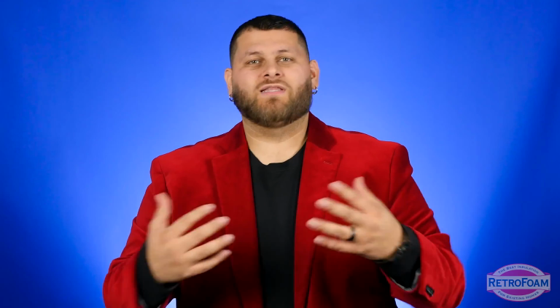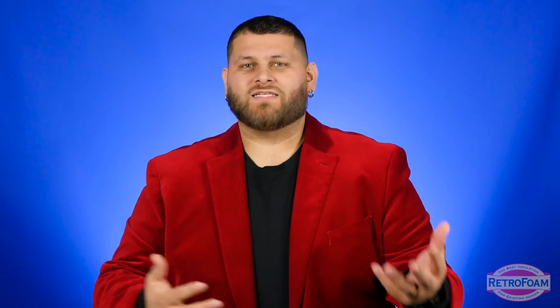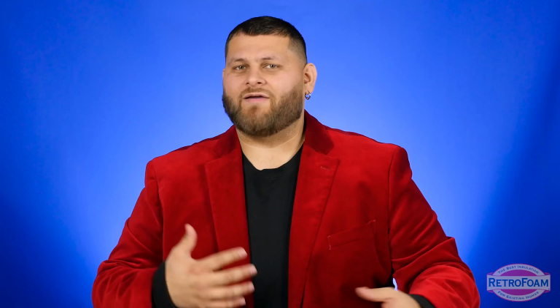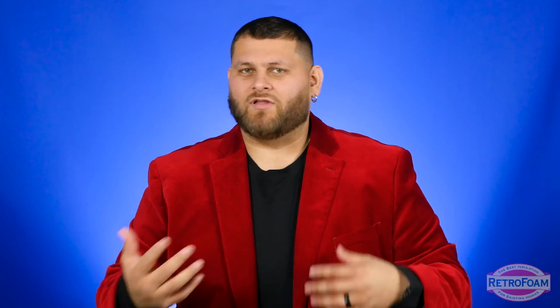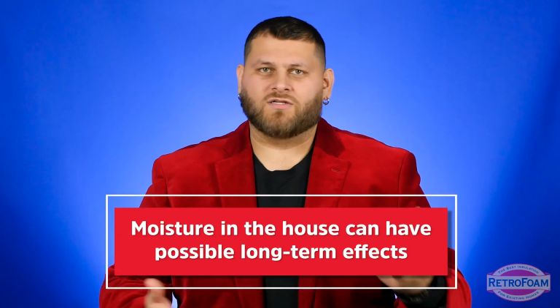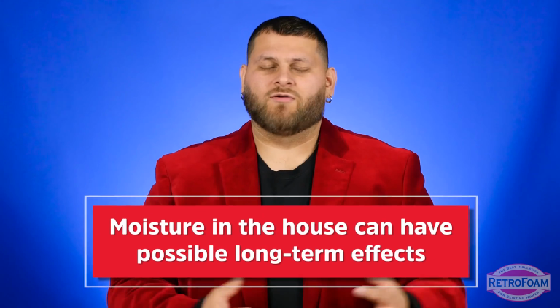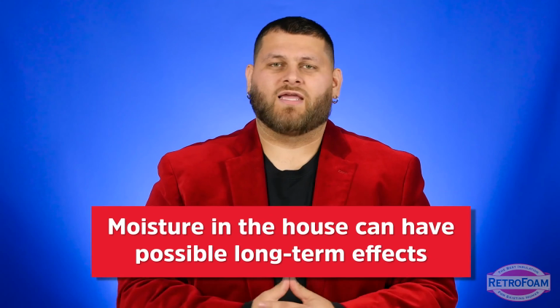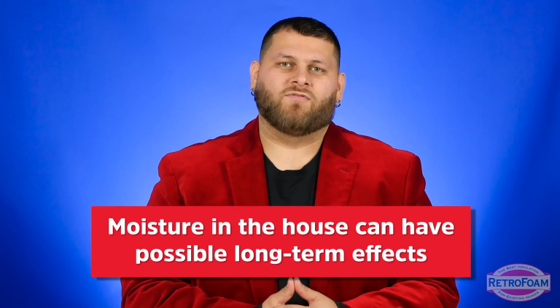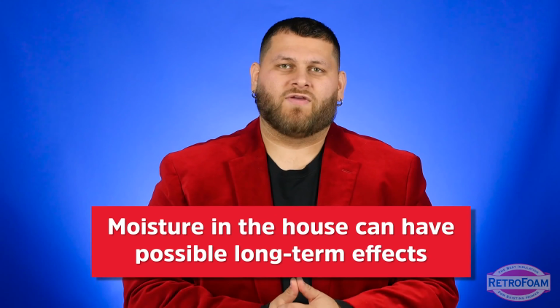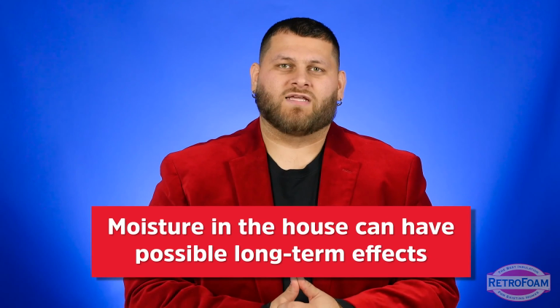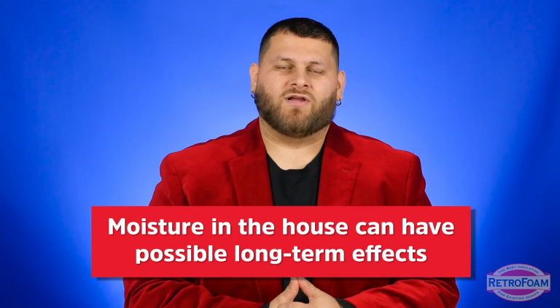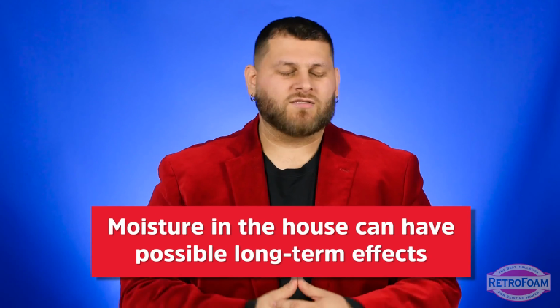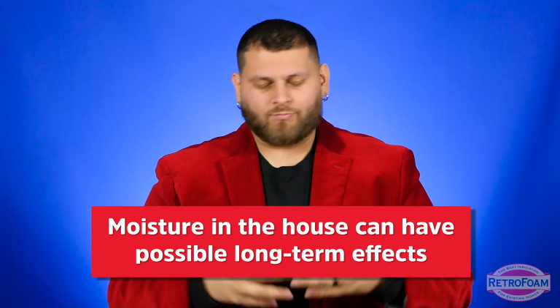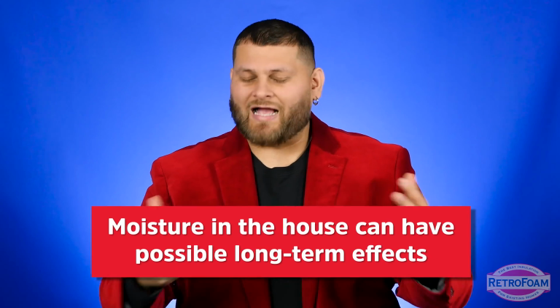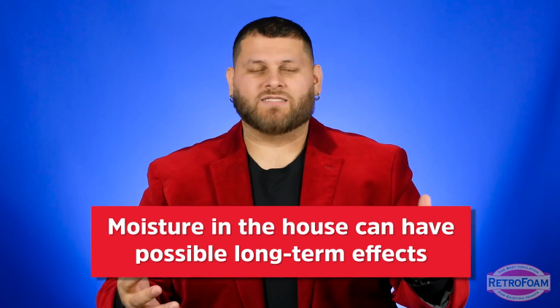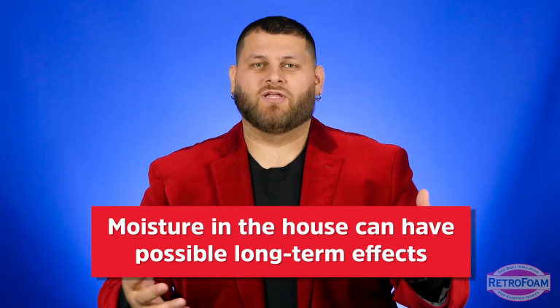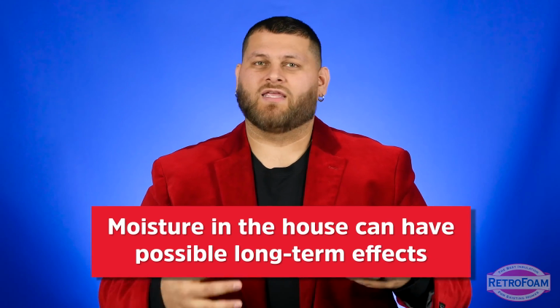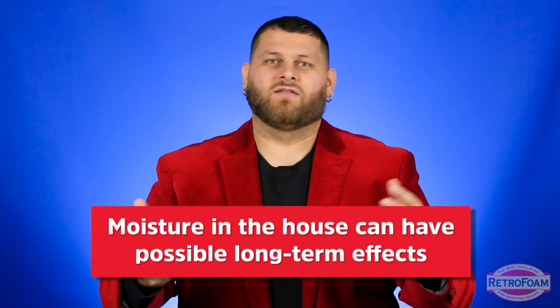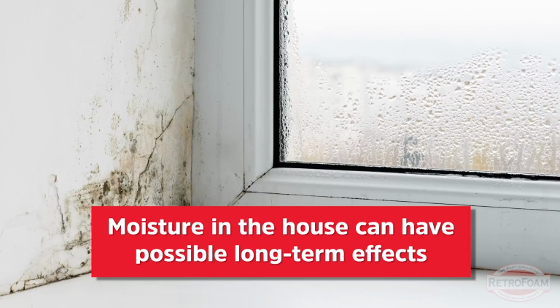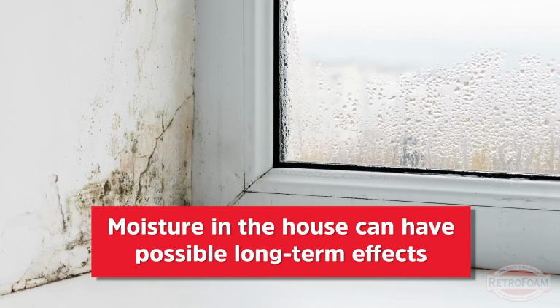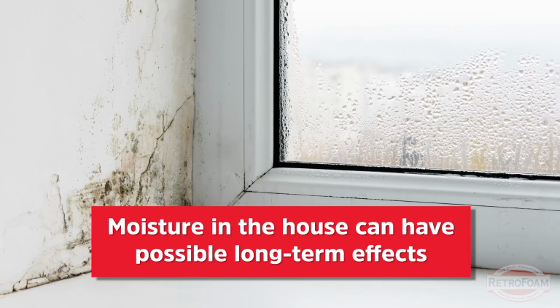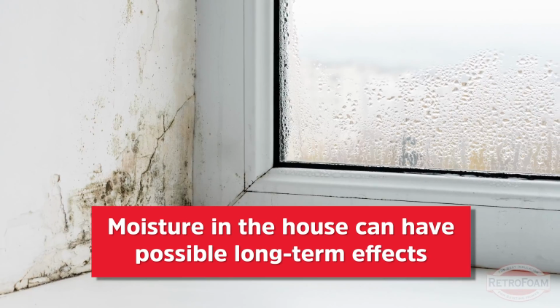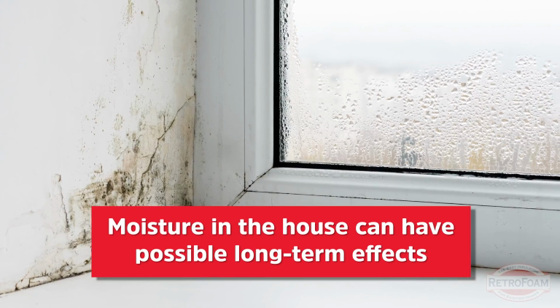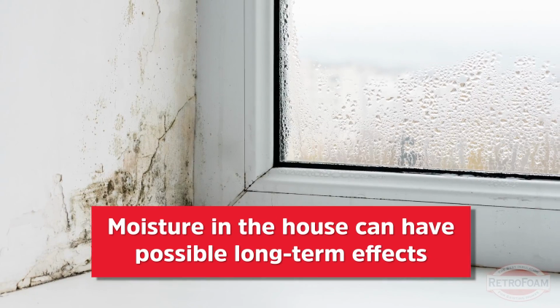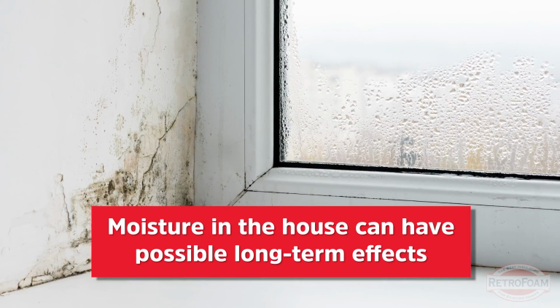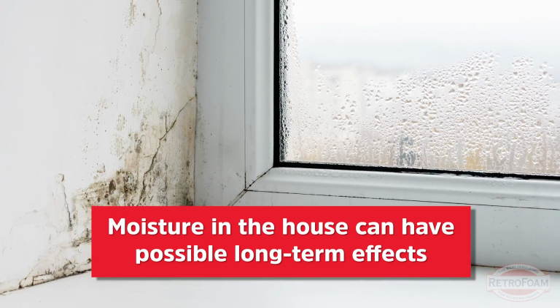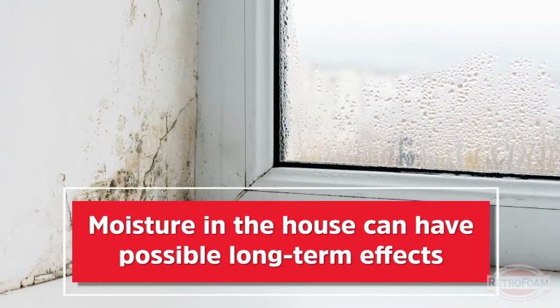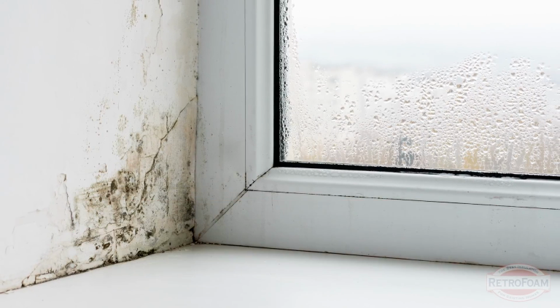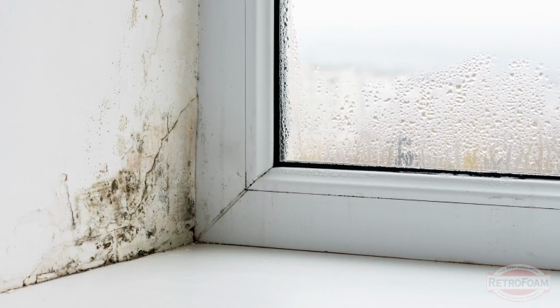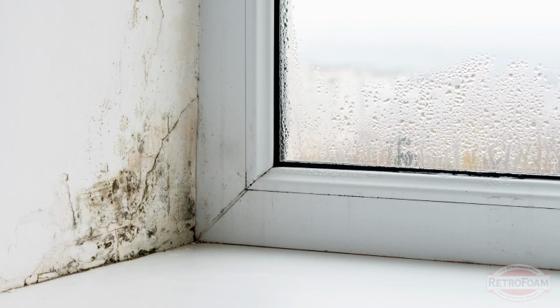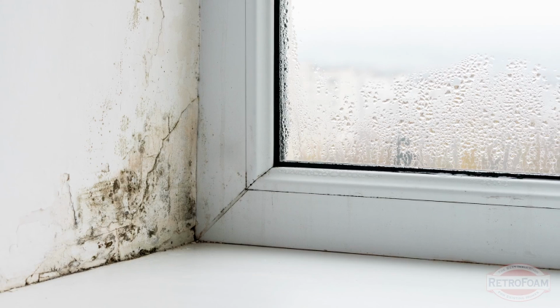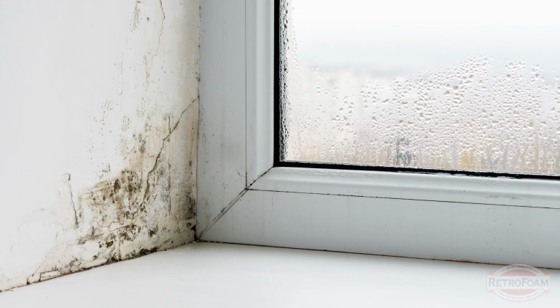Could this have long-term negative effects on your house? Possibly. Humidity being trapped in the house can cause issues, and you can also notice things like odors lasting longer.